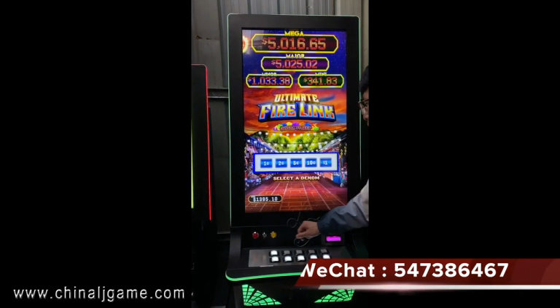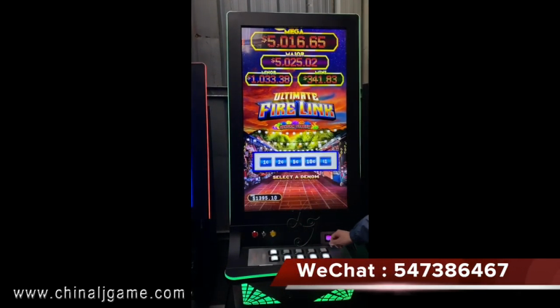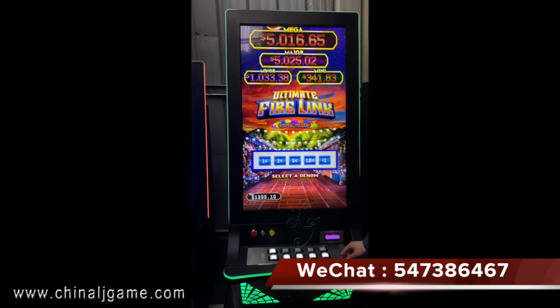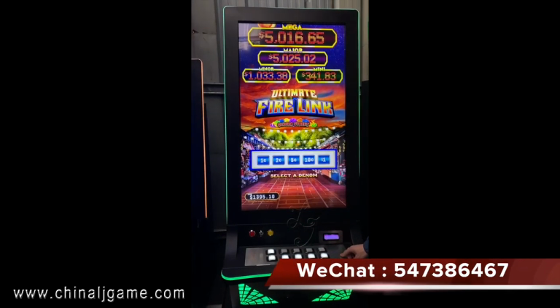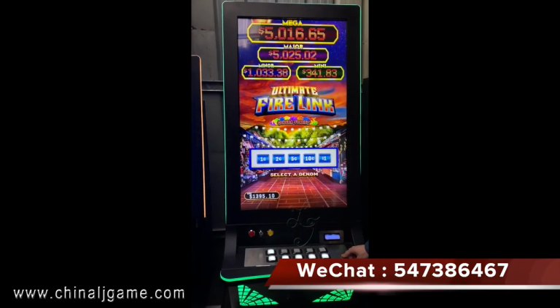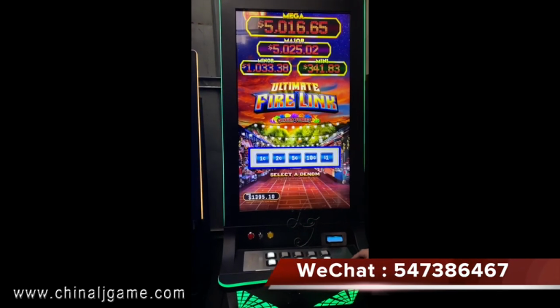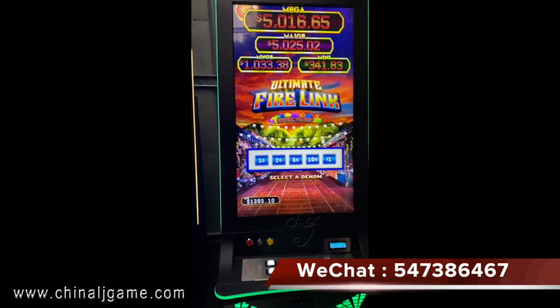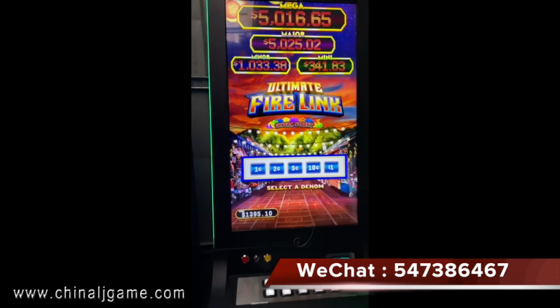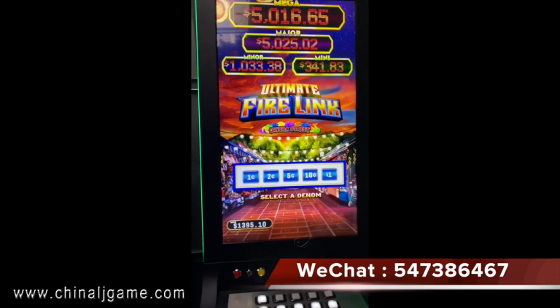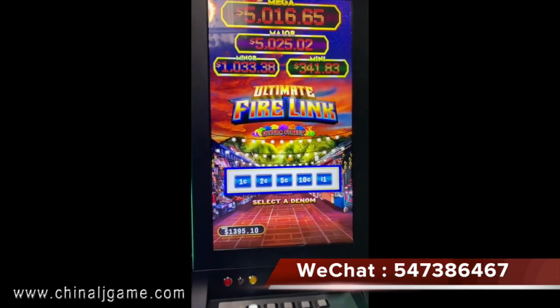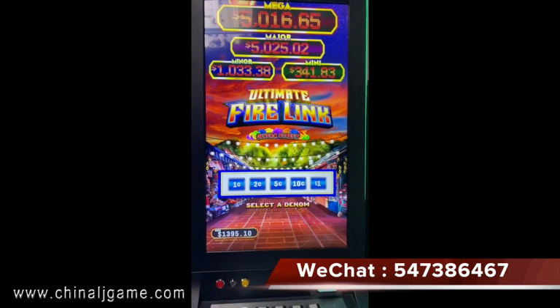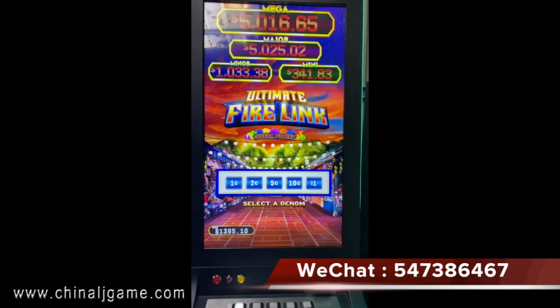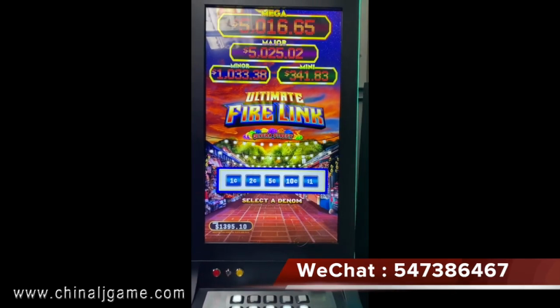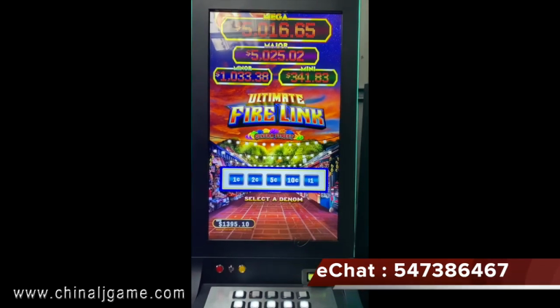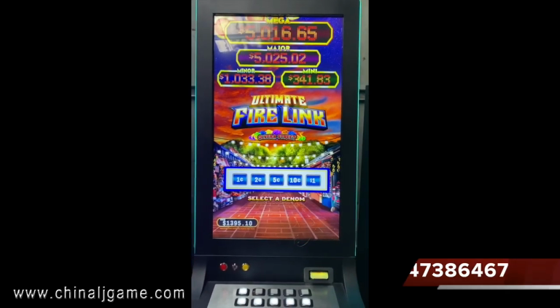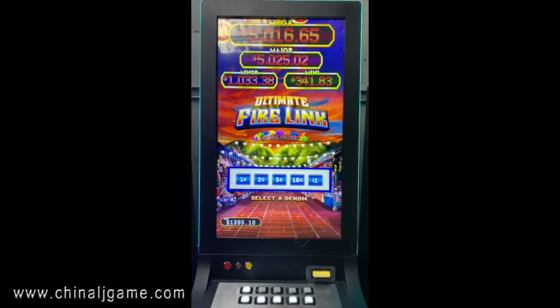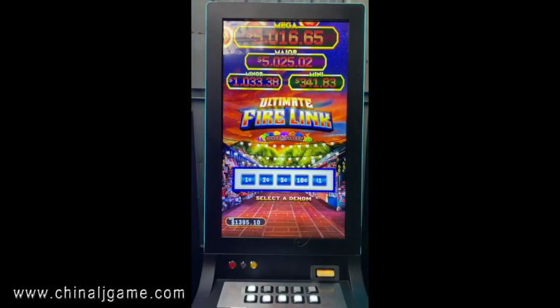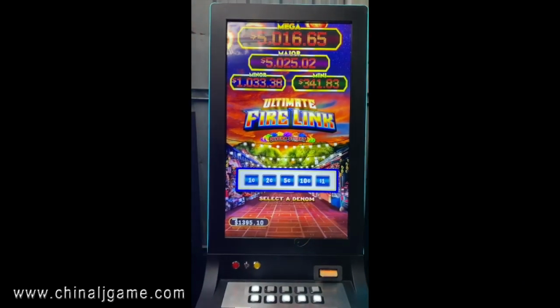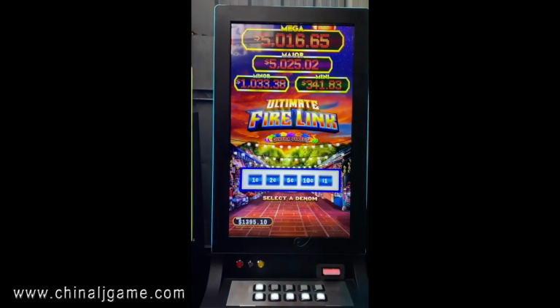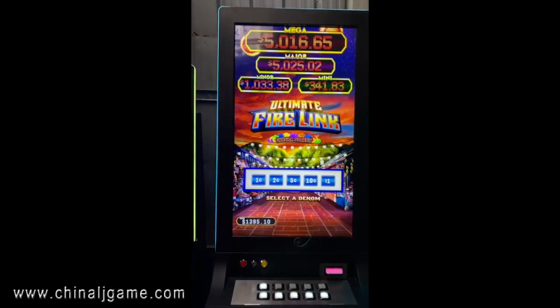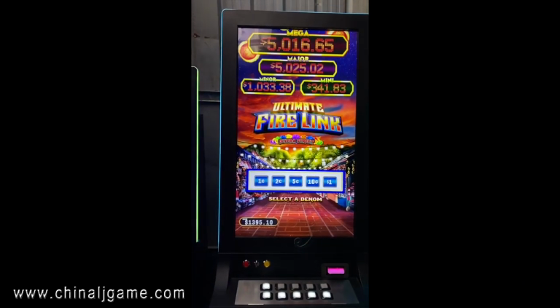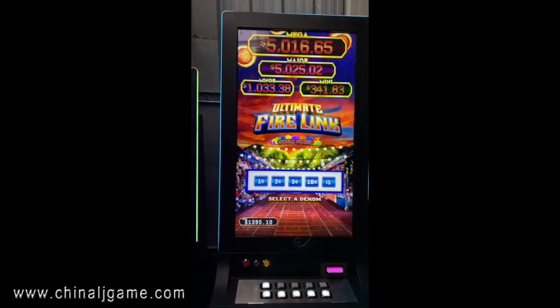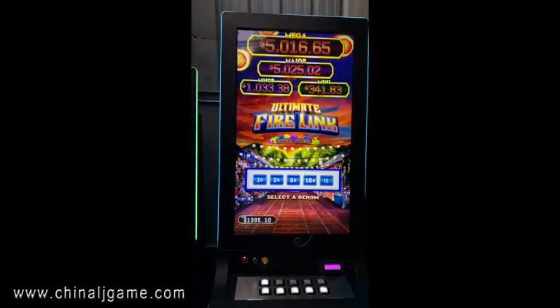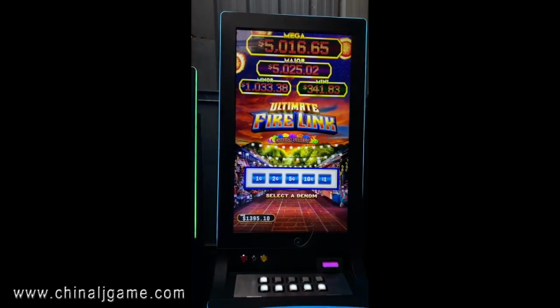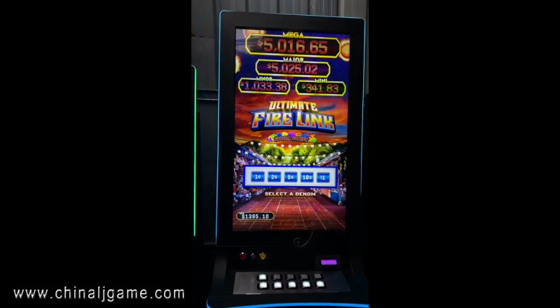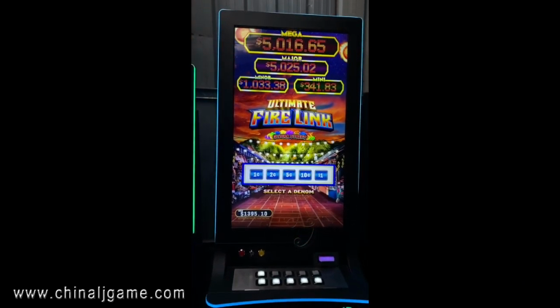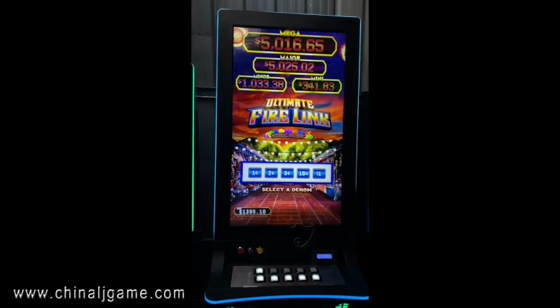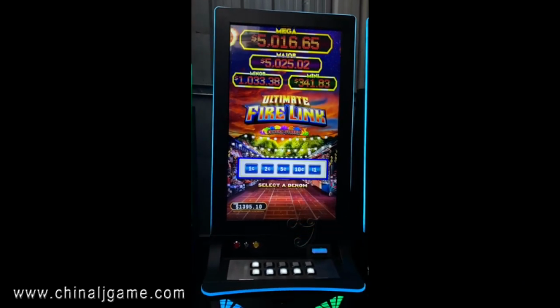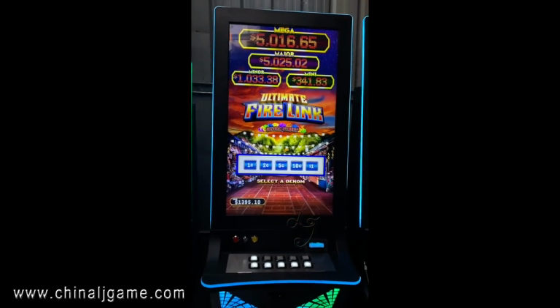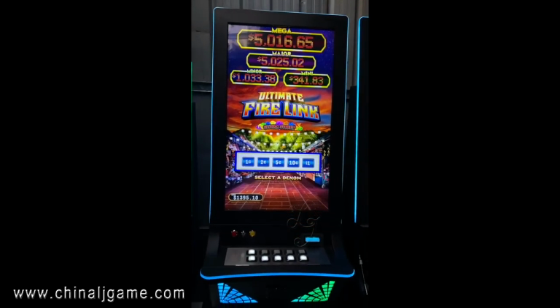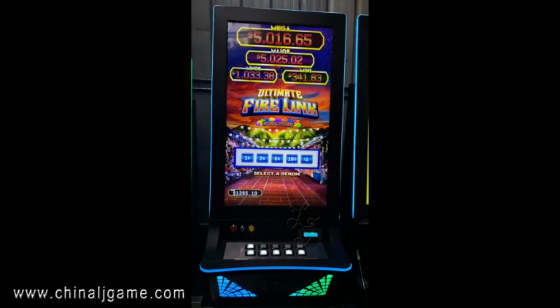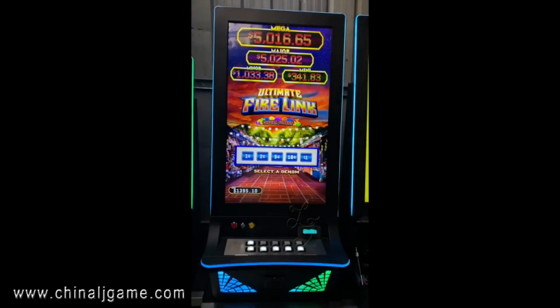You can see this is the denomination selection — you can choose from the available options.